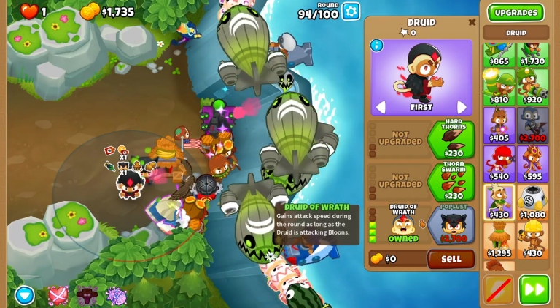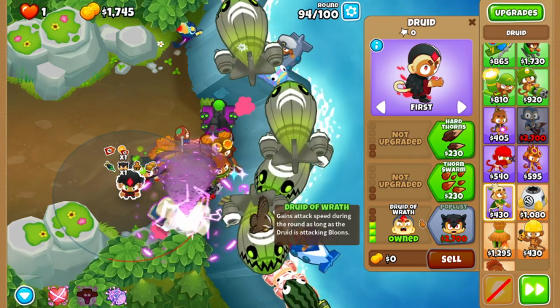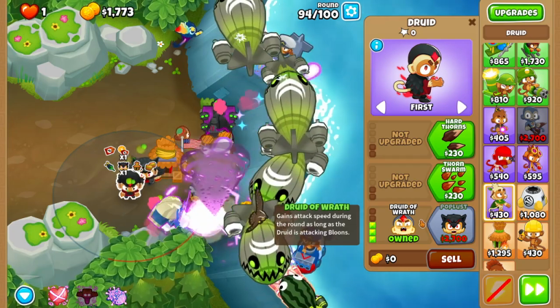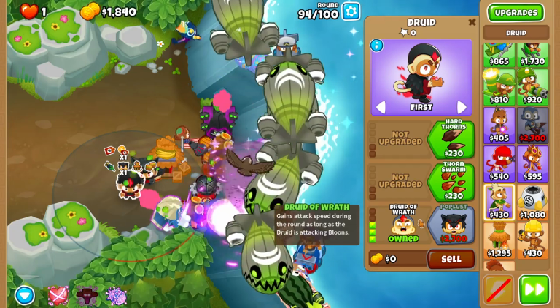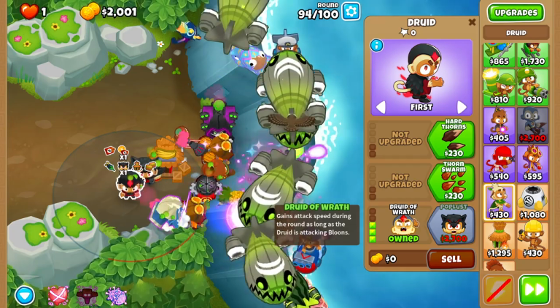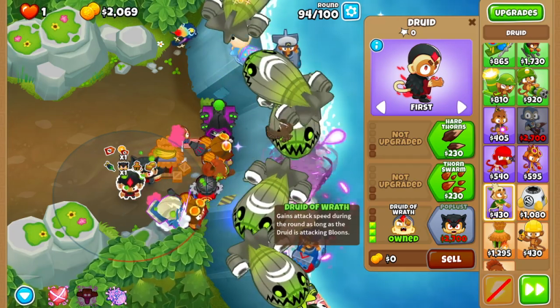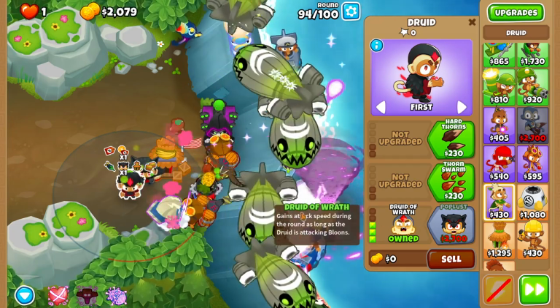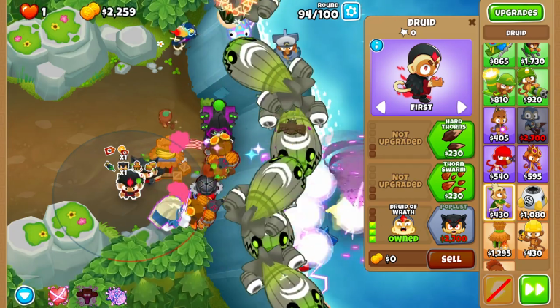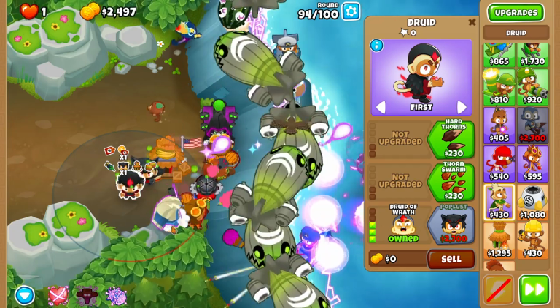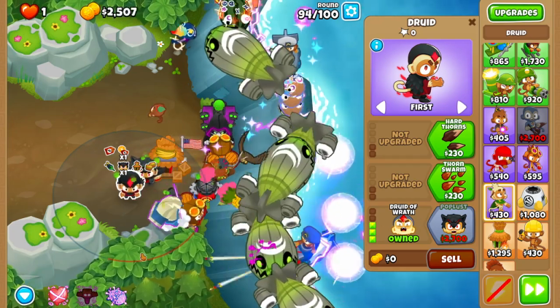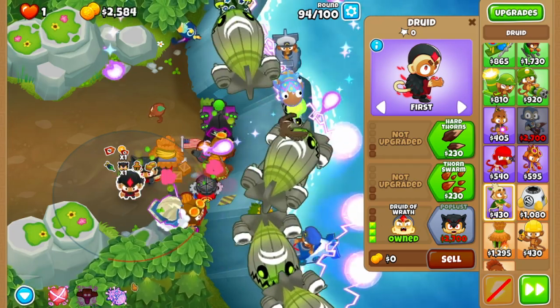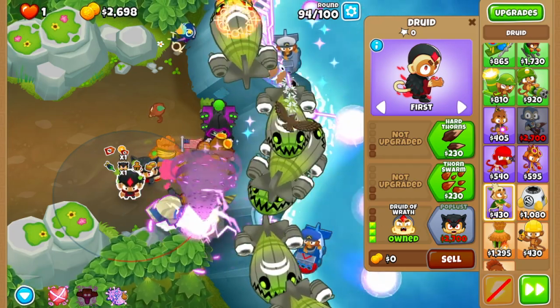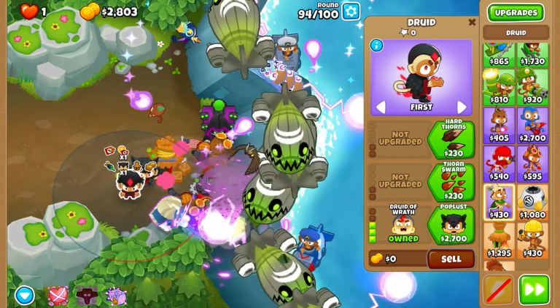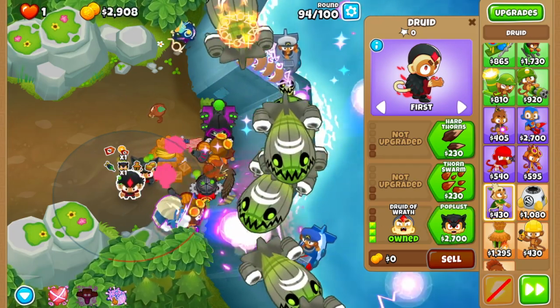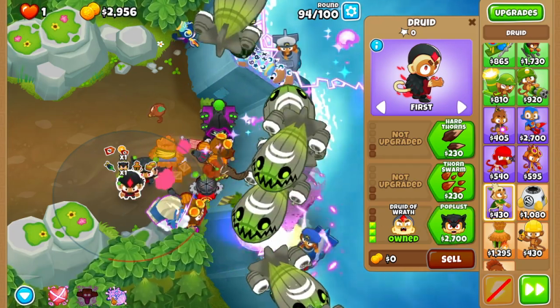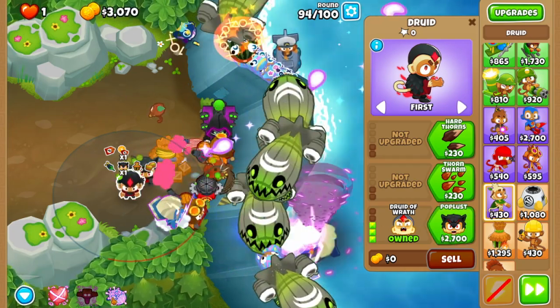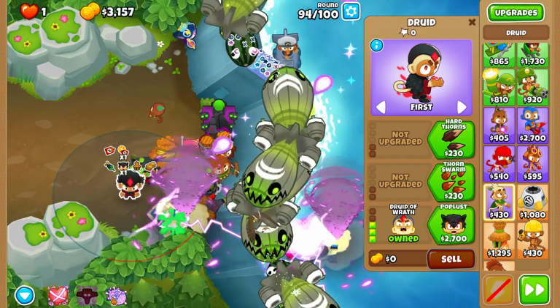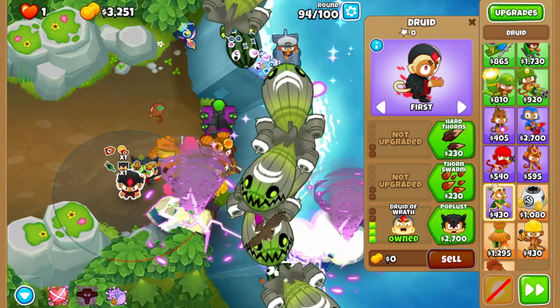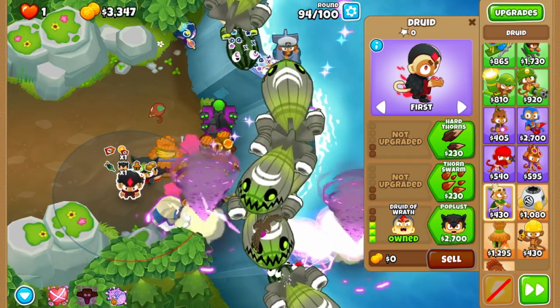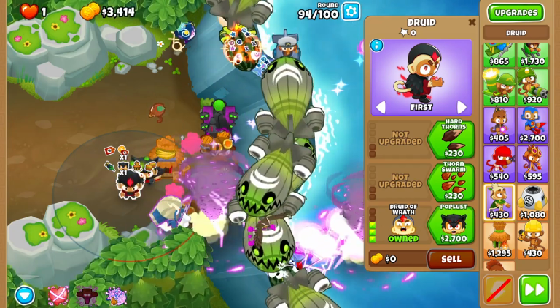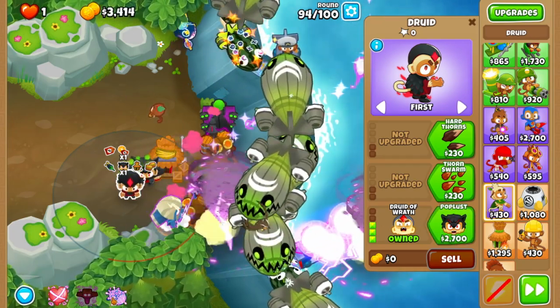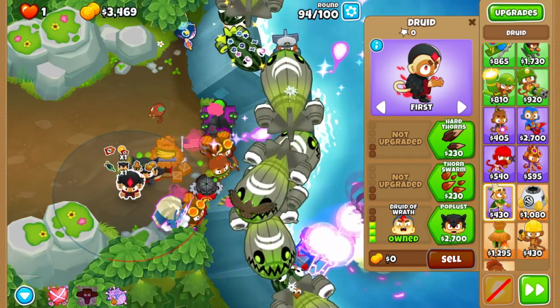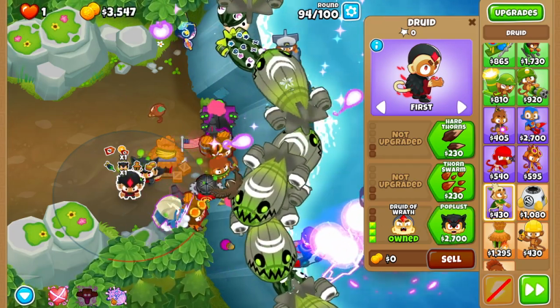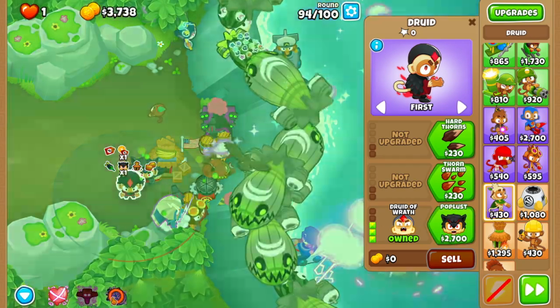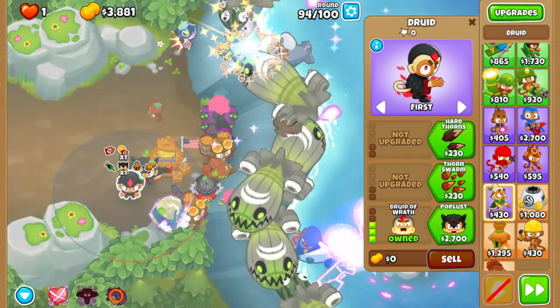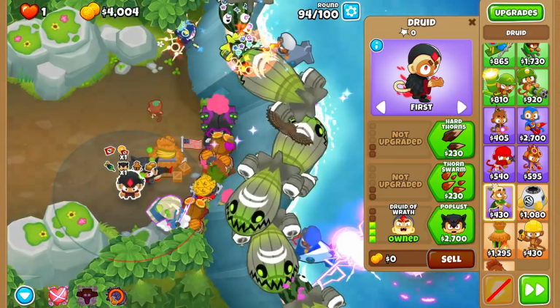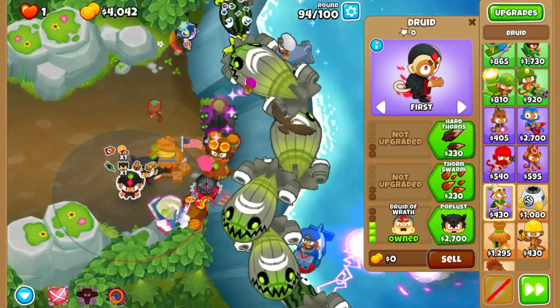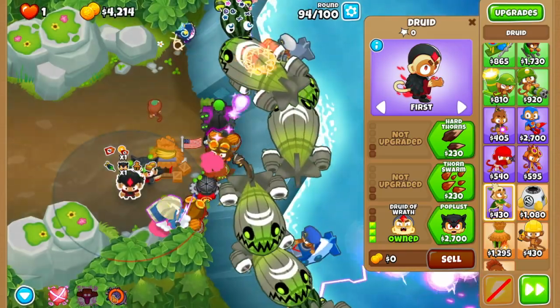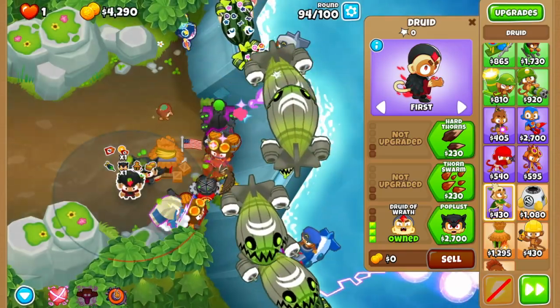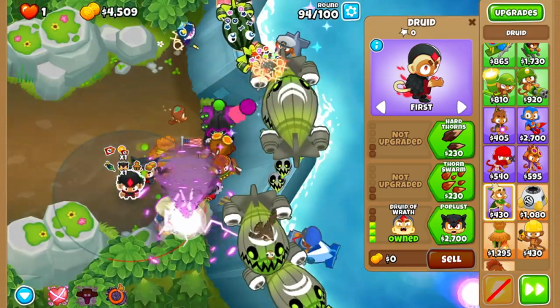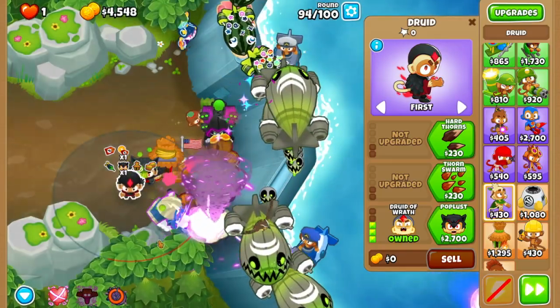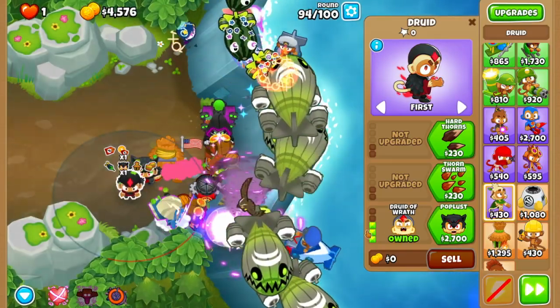On round 94, you're going to want to Hex the ZOMGs once the first one turns right.